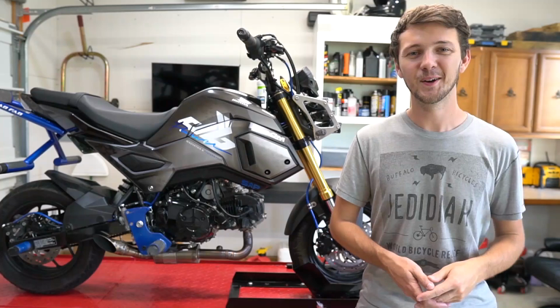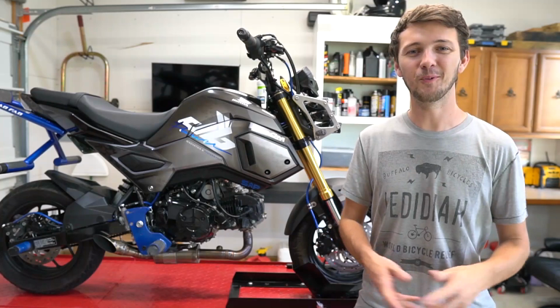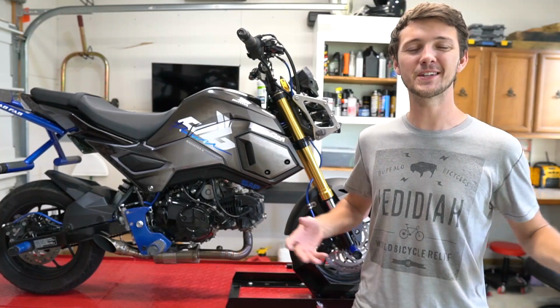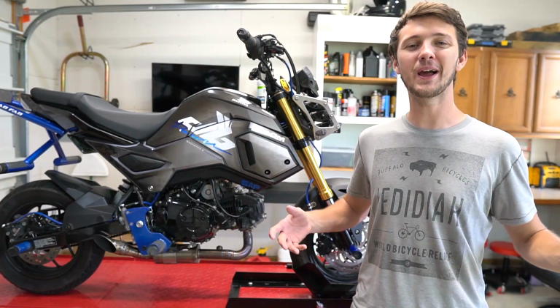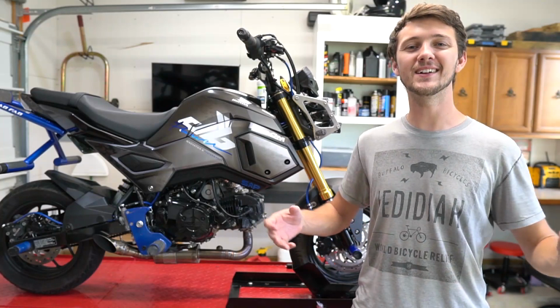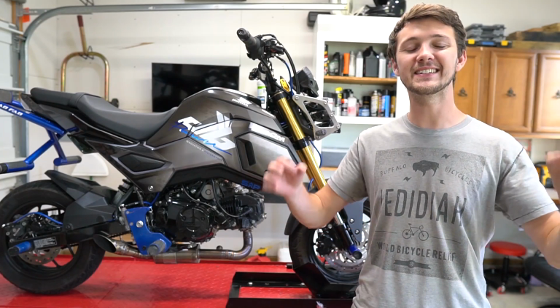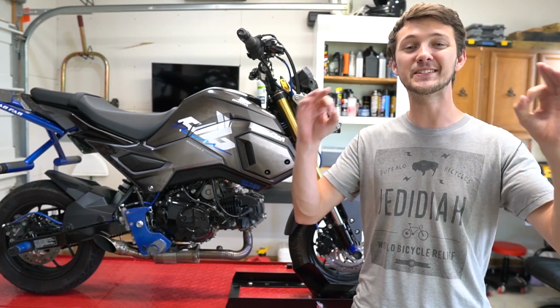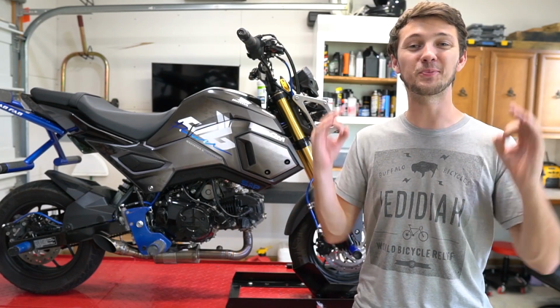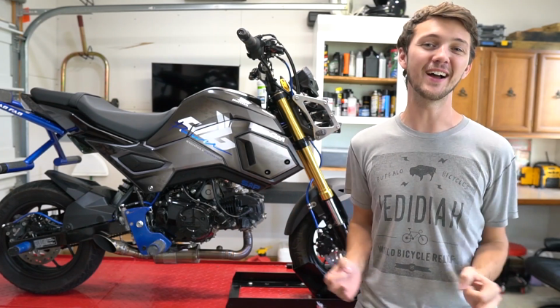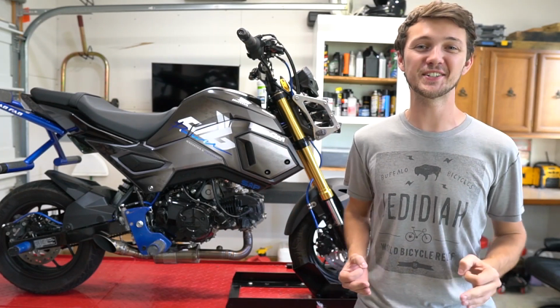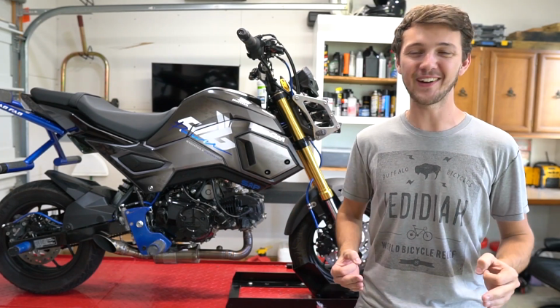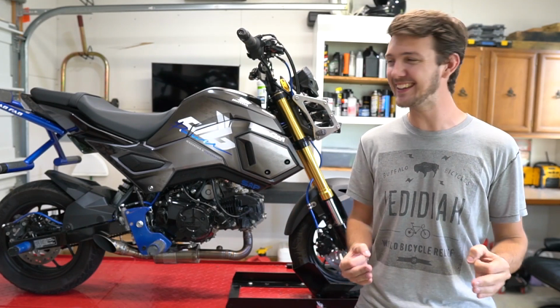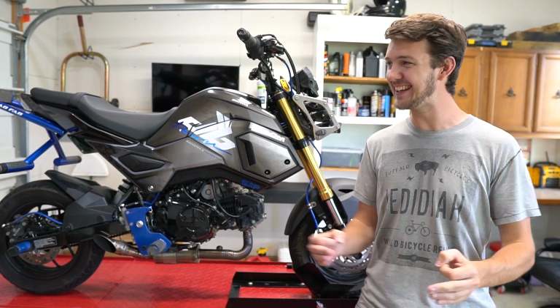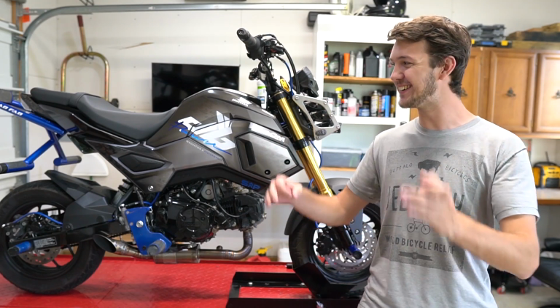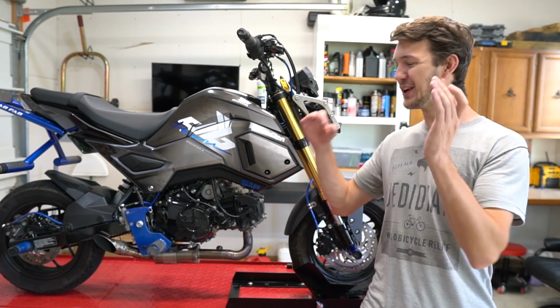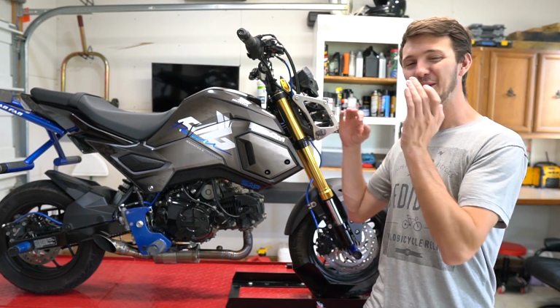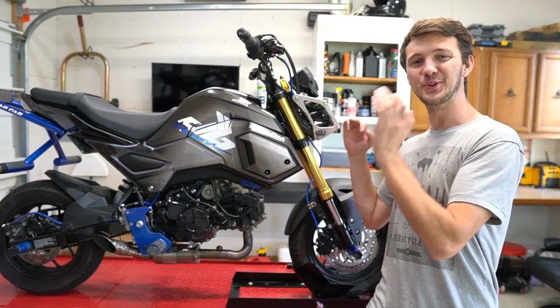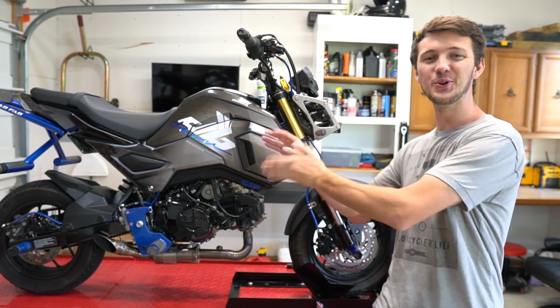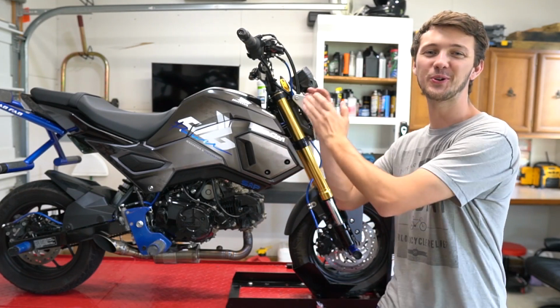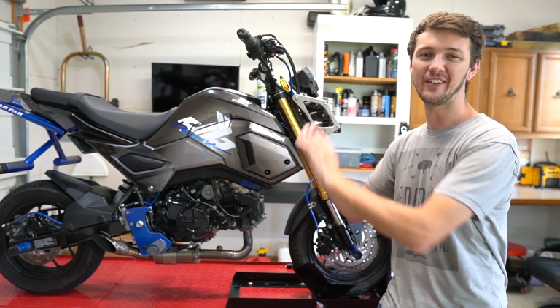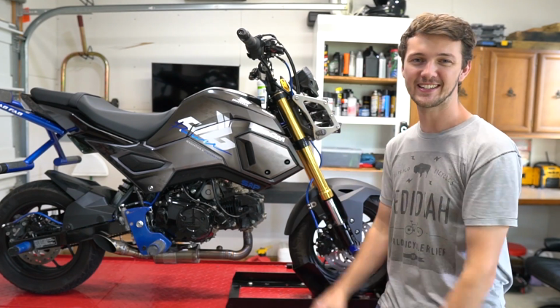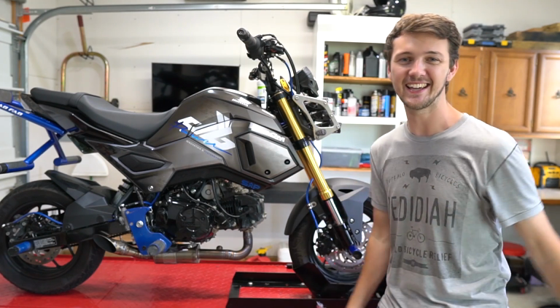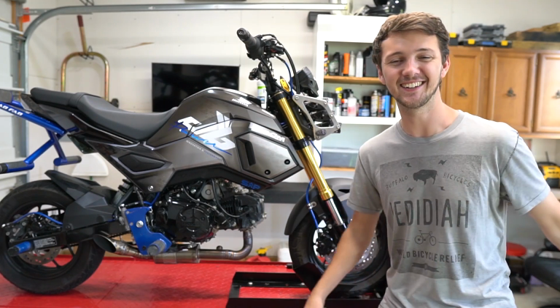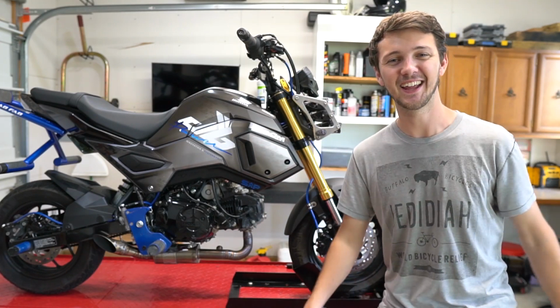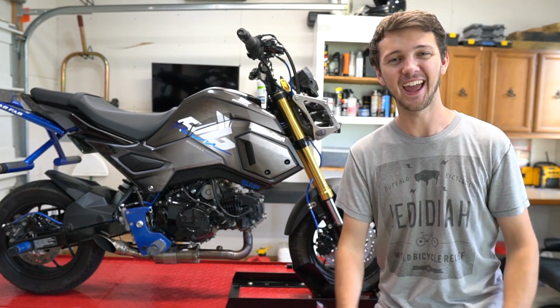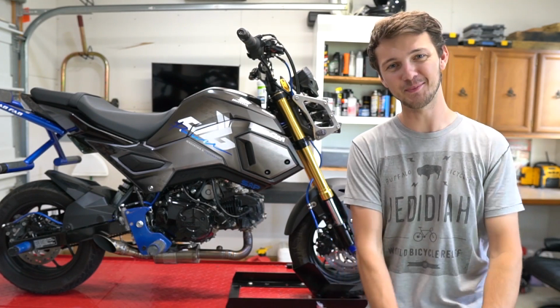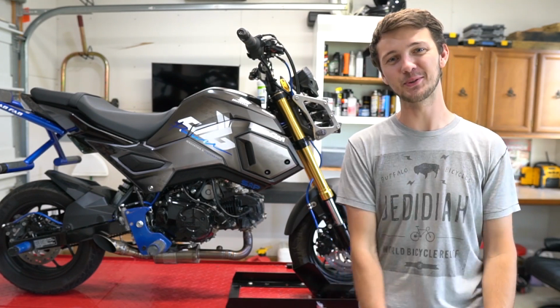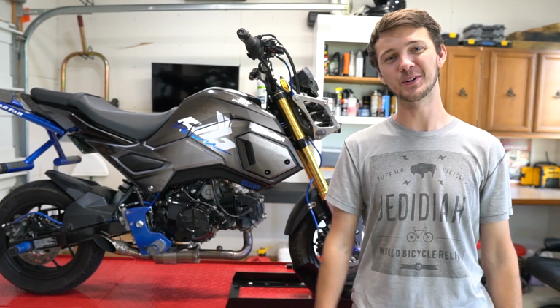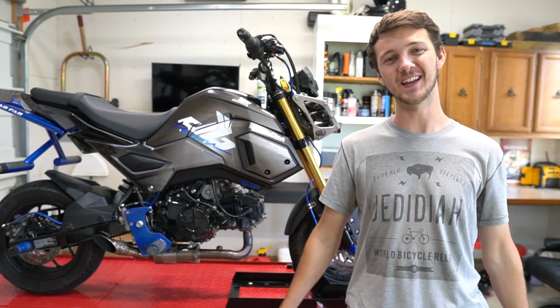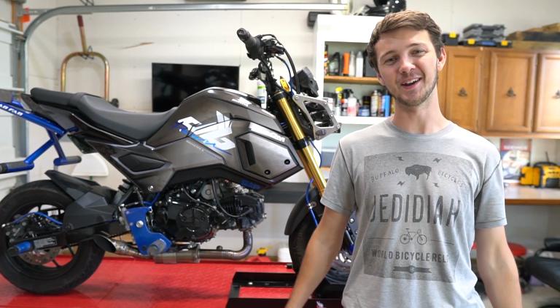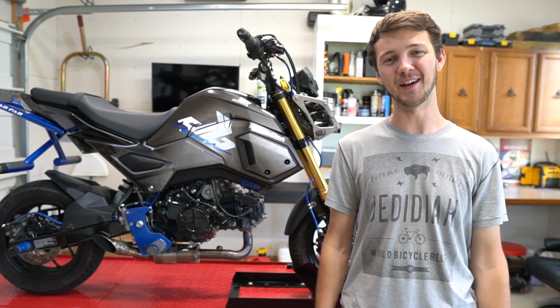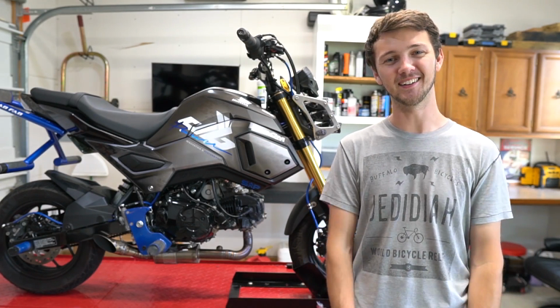What's up guys? The surprise is finally here — new graphics kit and I'm super excited about it.